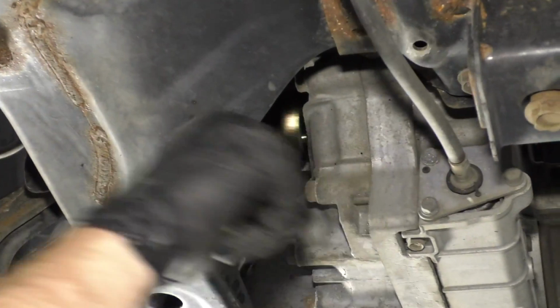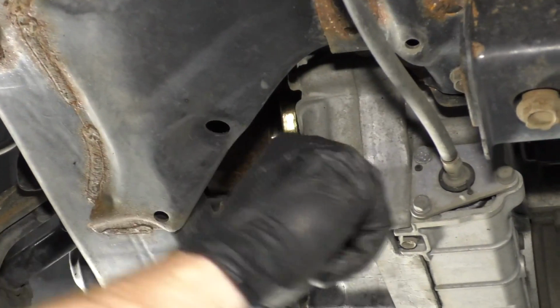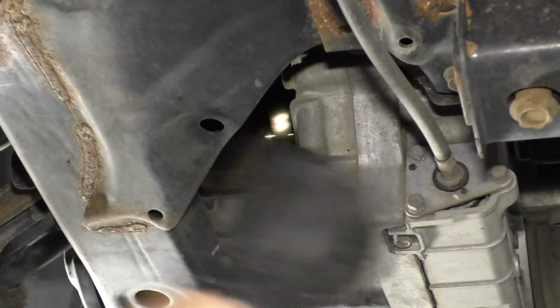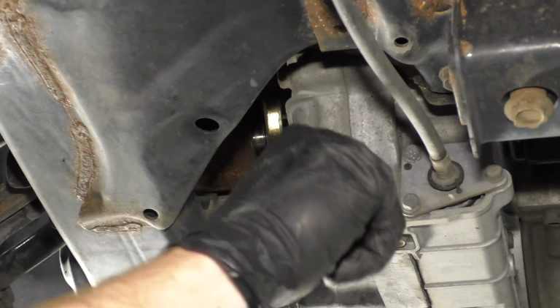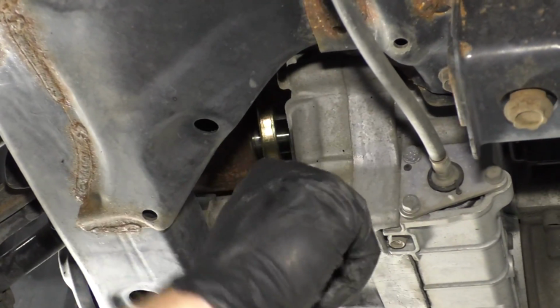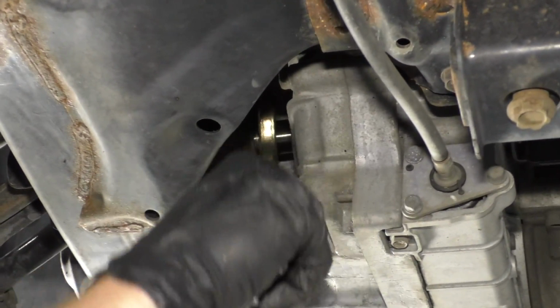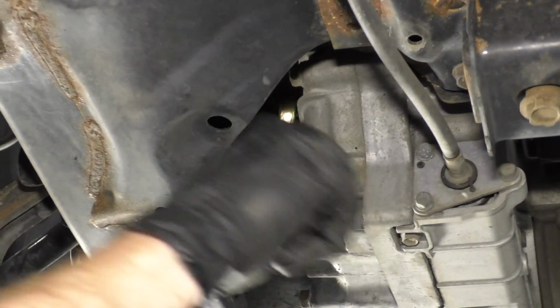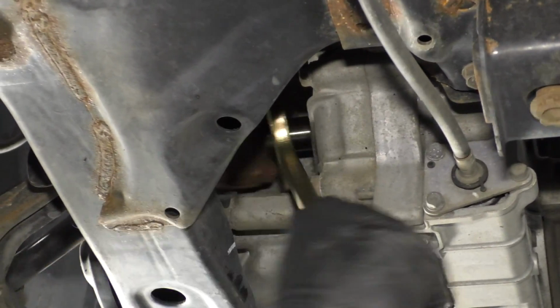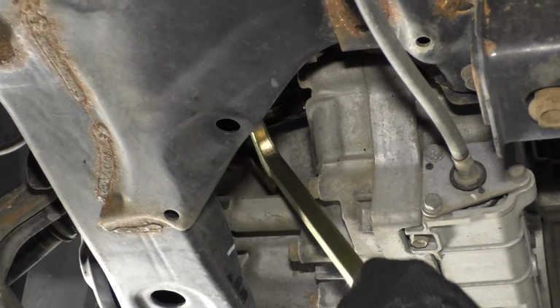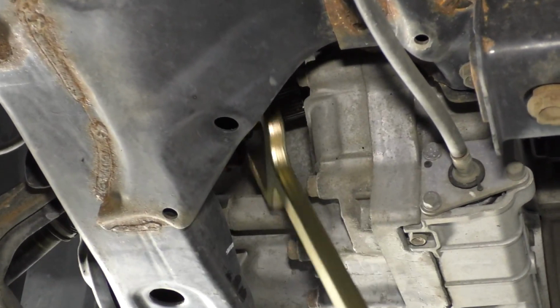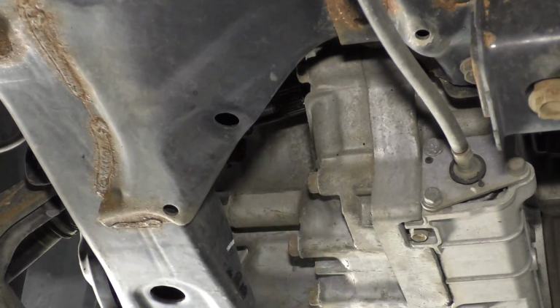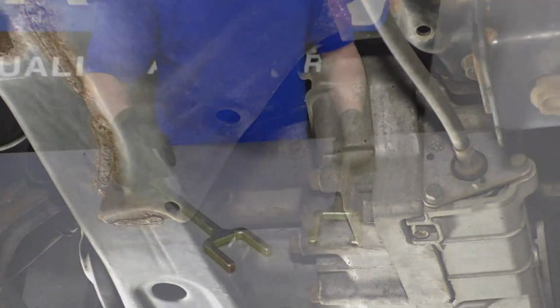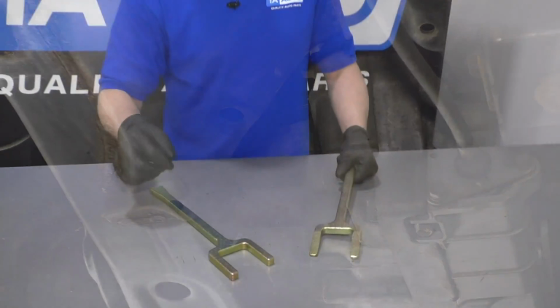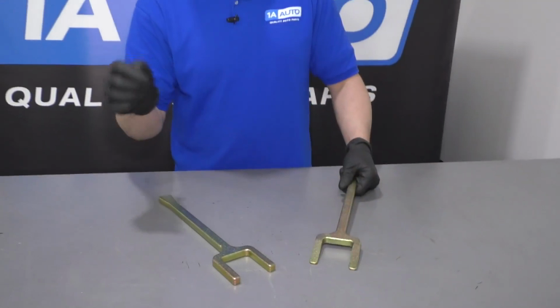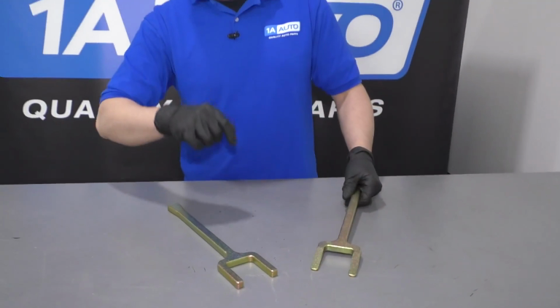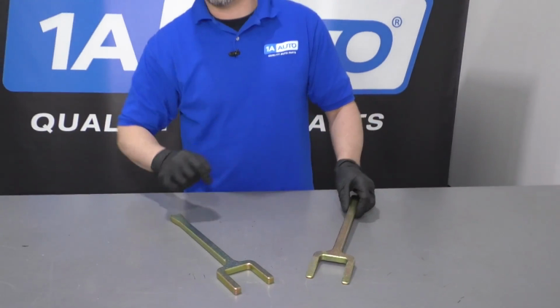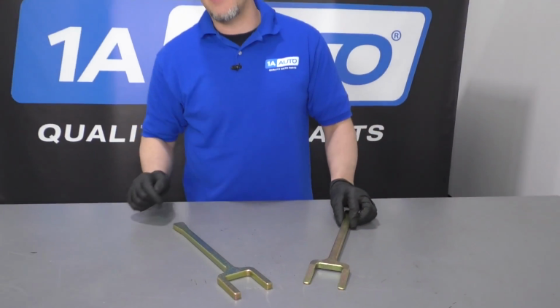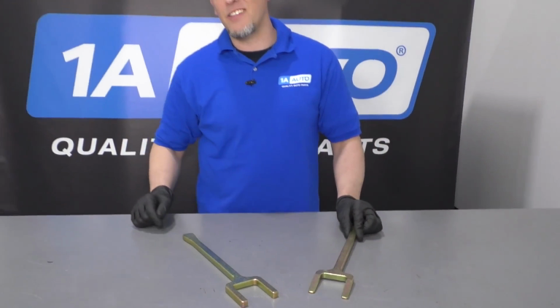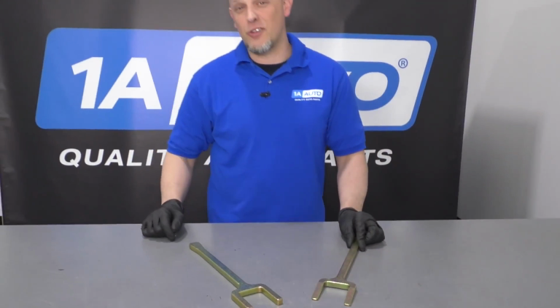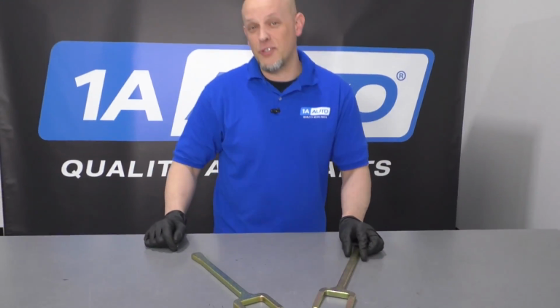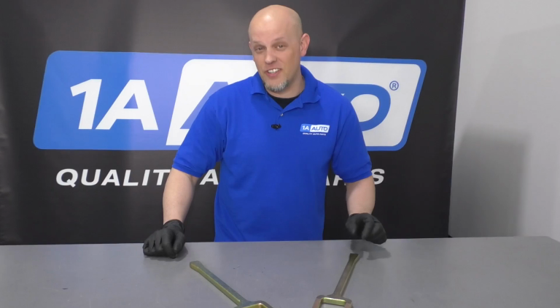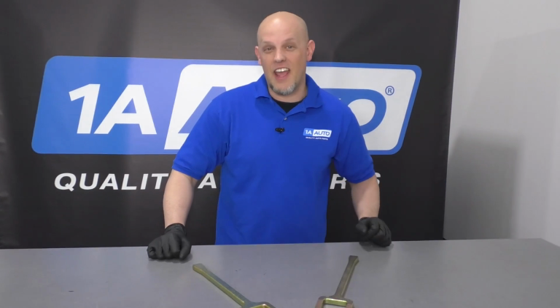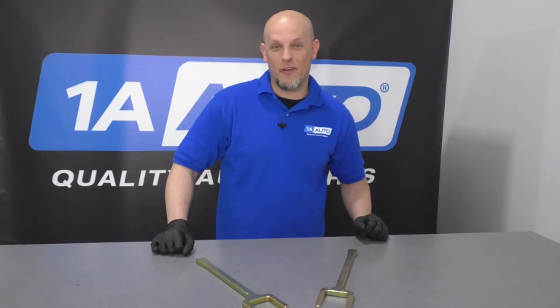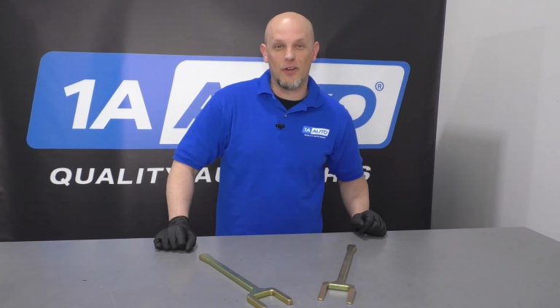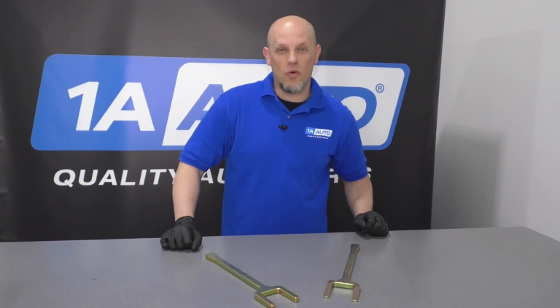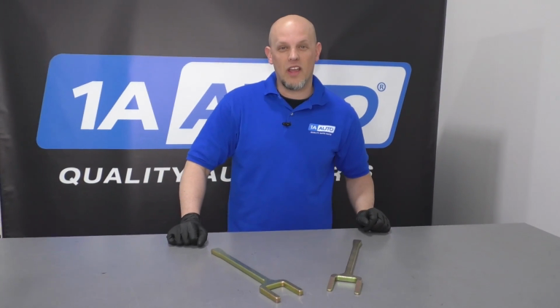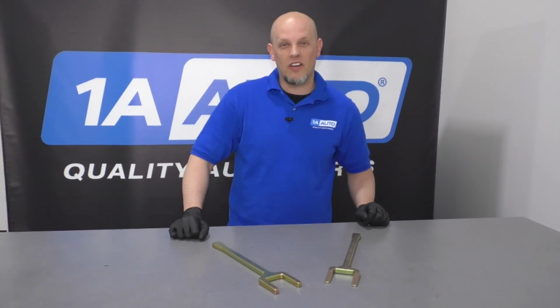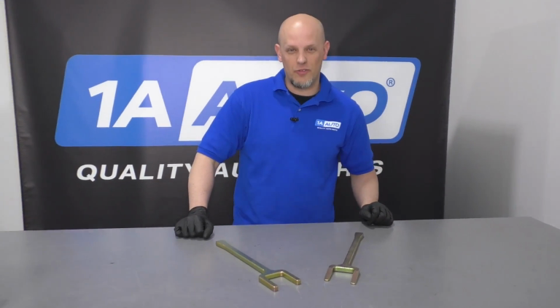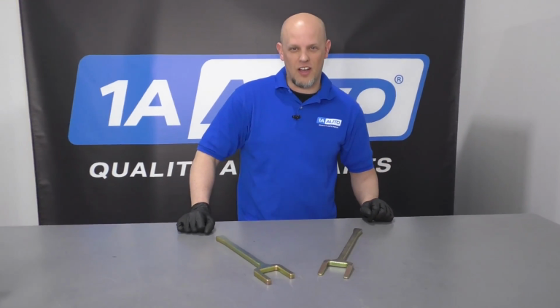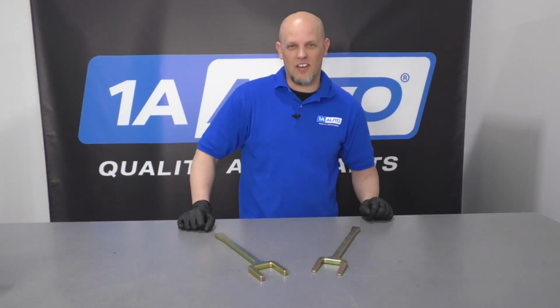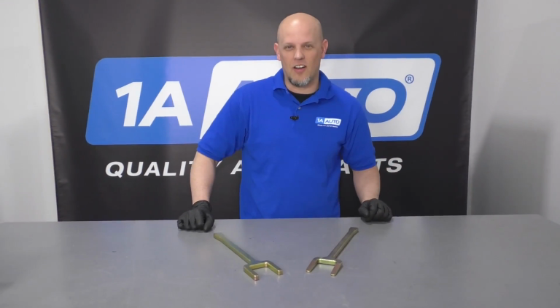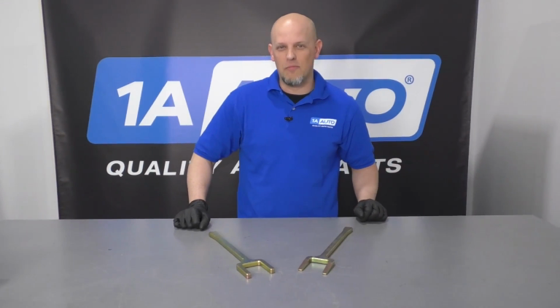Rear differential. If you need these tools, click the link in the description and head over to 1AAuto.com.